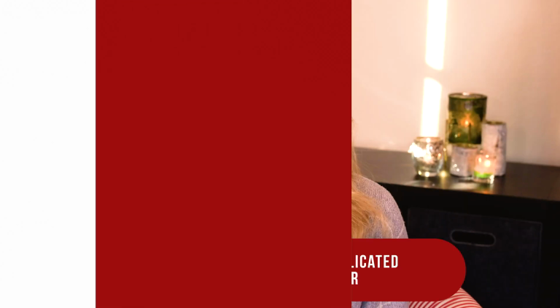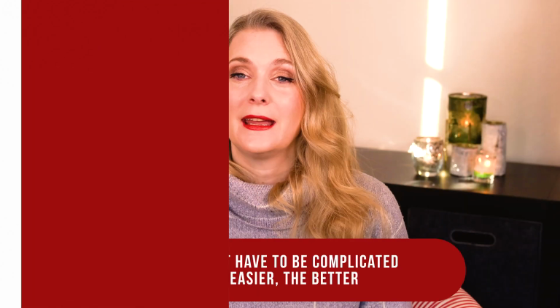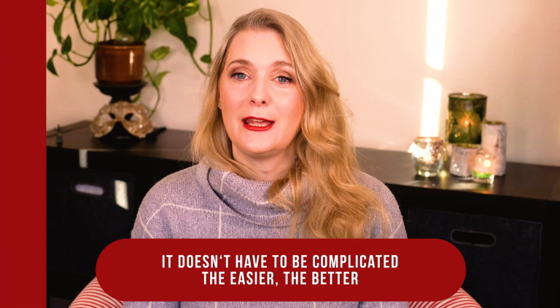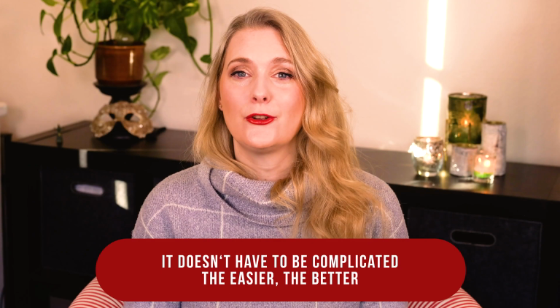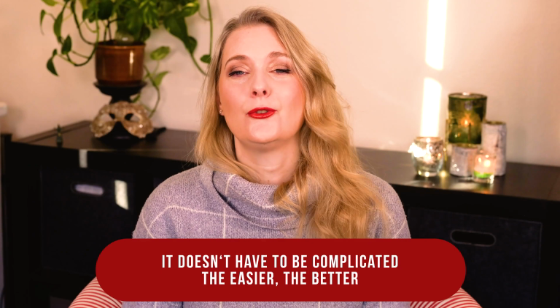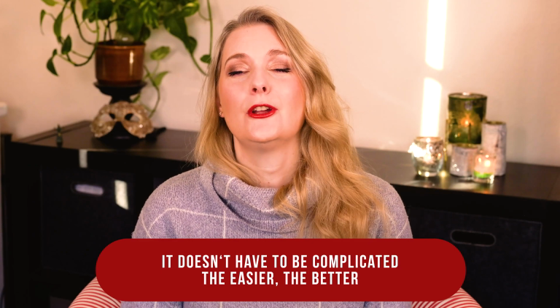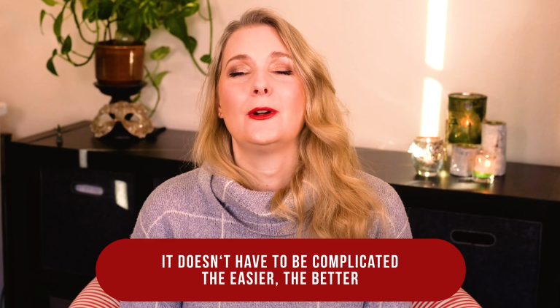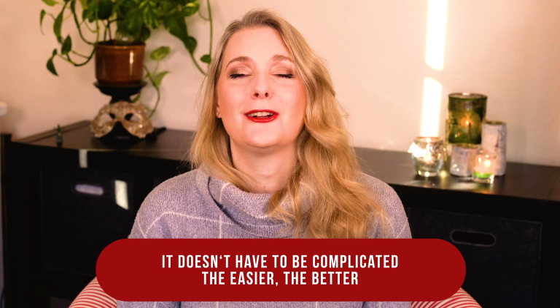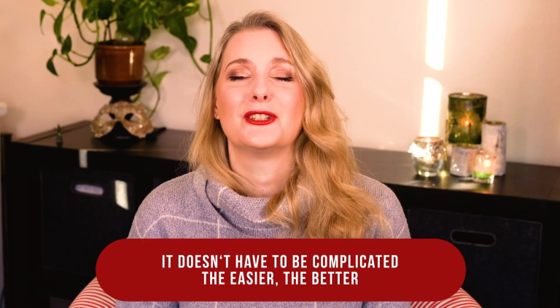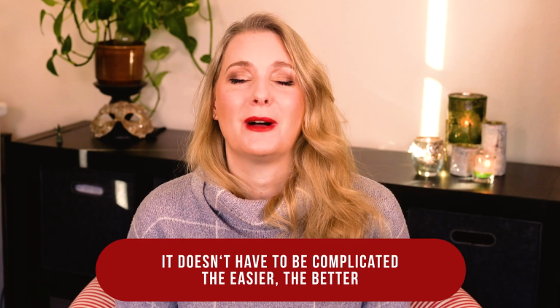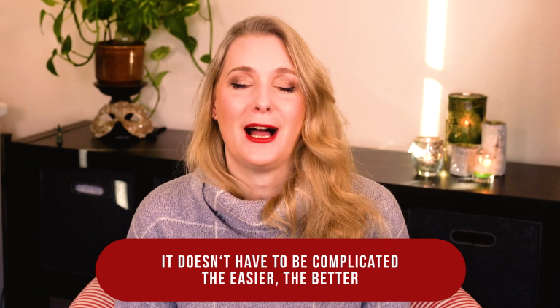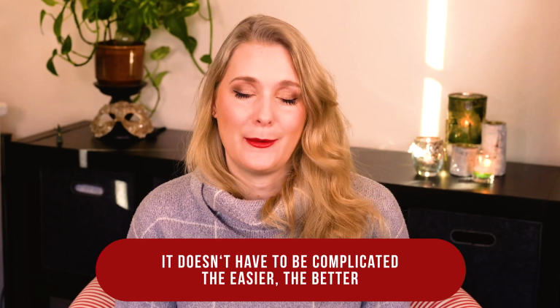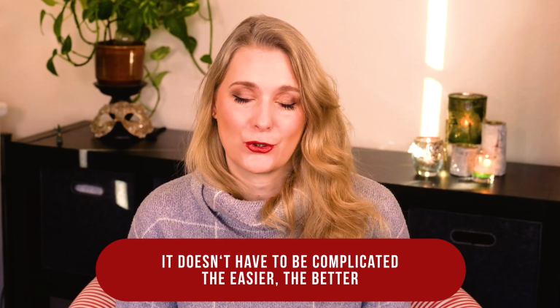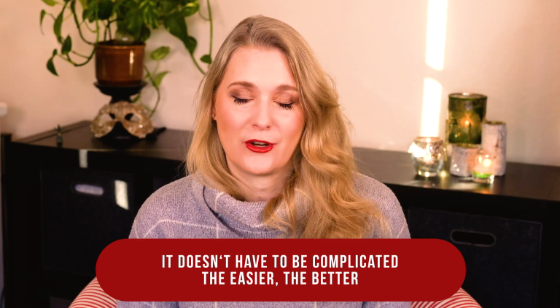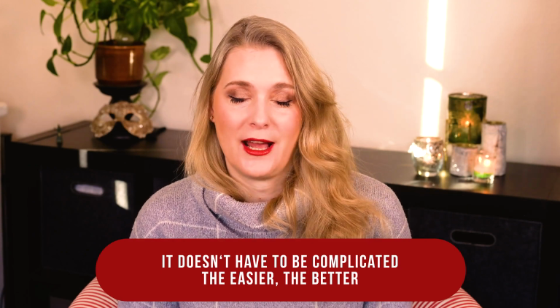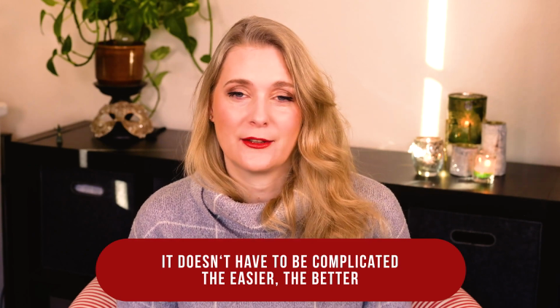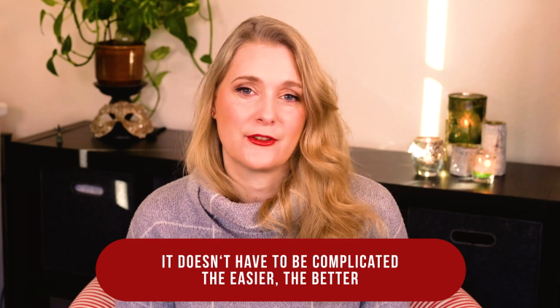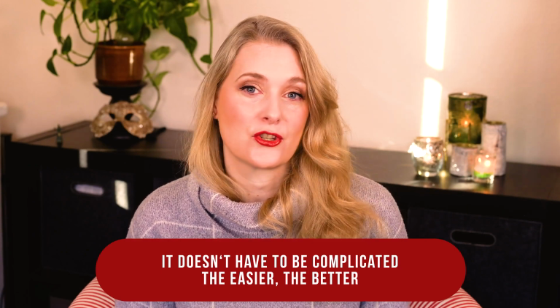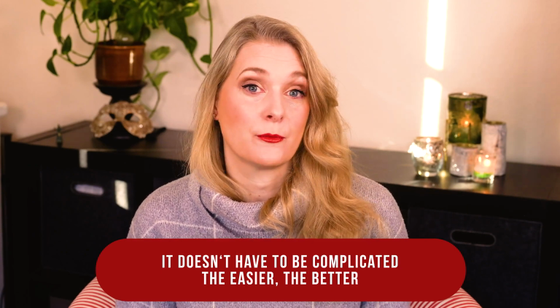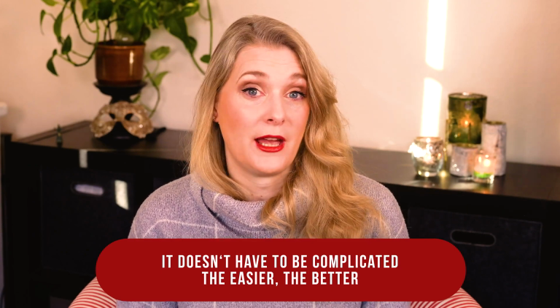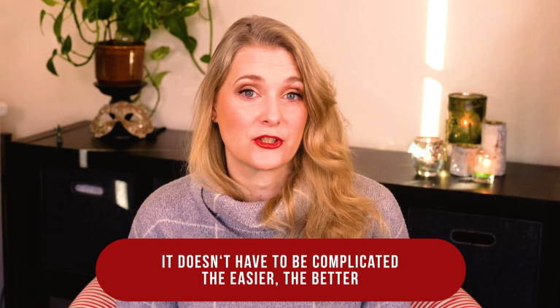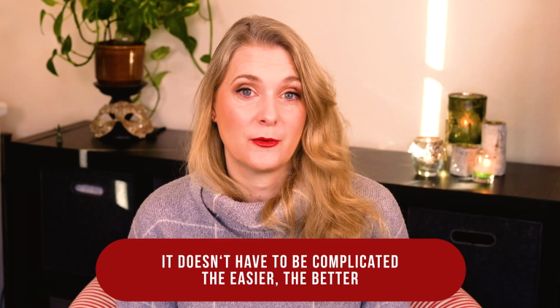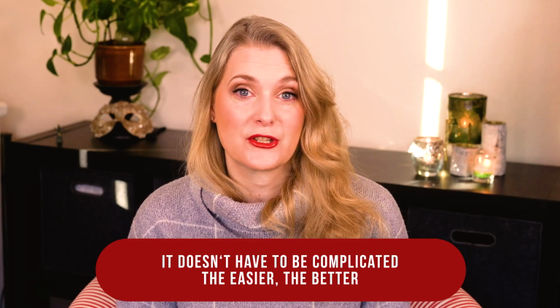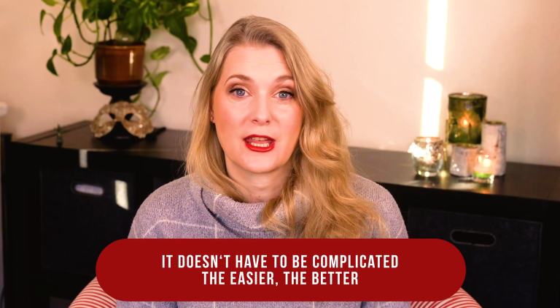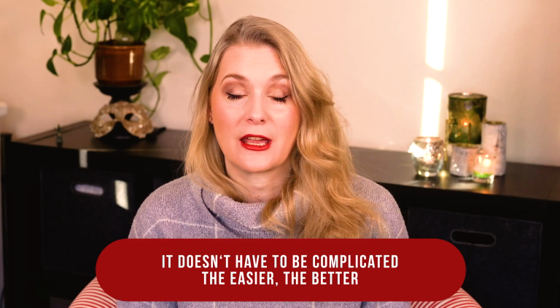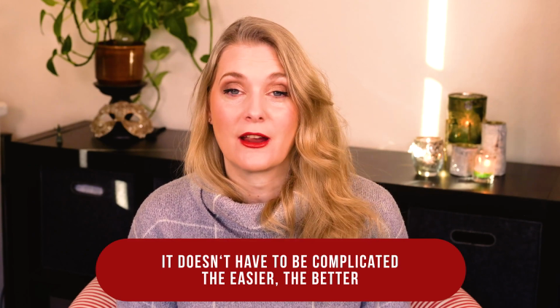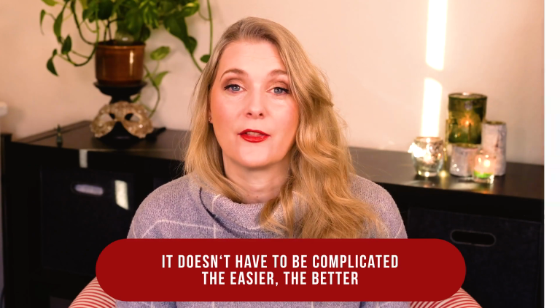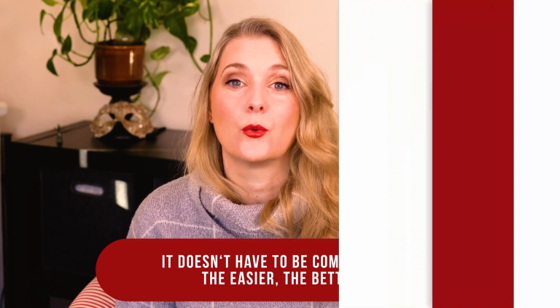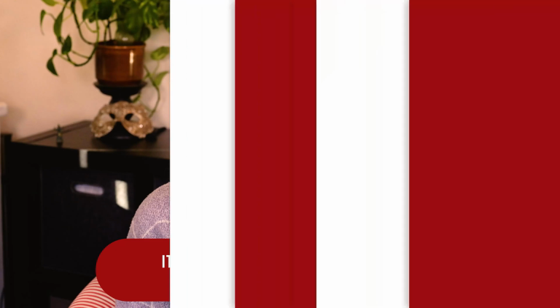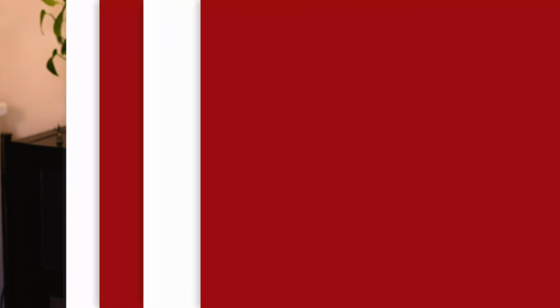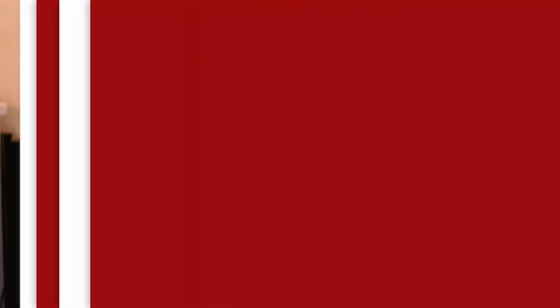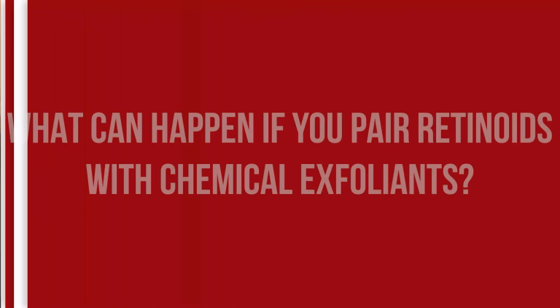If you are new here, welcome! I am Dr. Anne, a physician passionate about skincare and well aging.